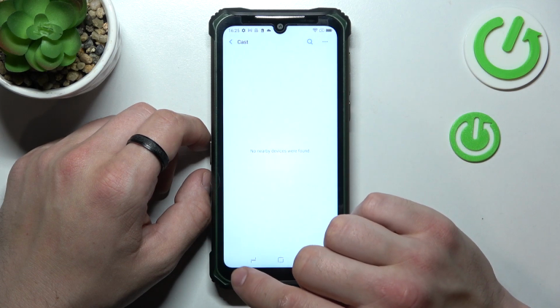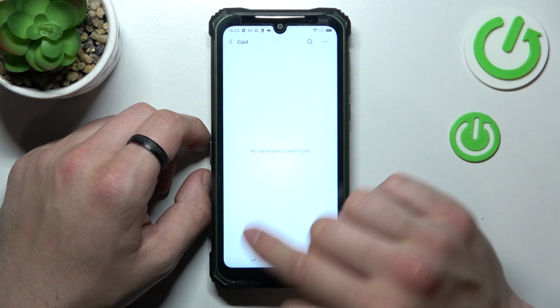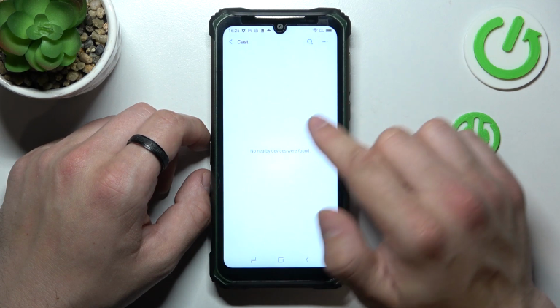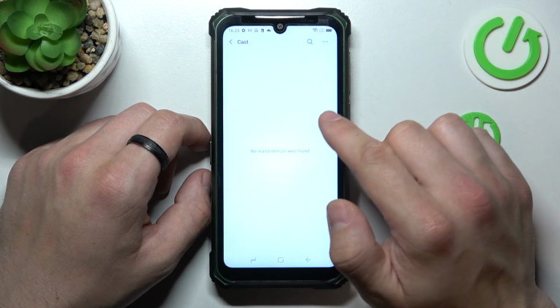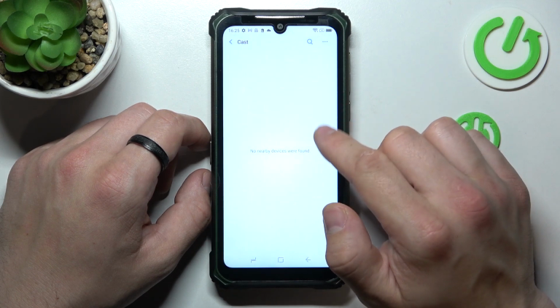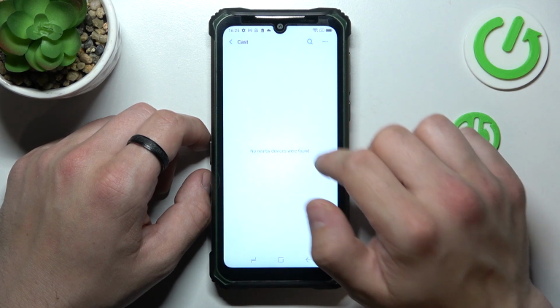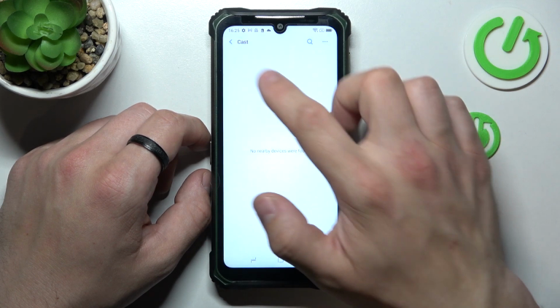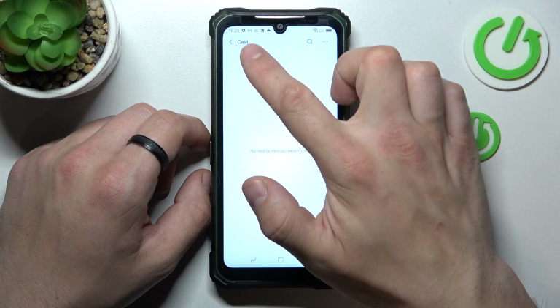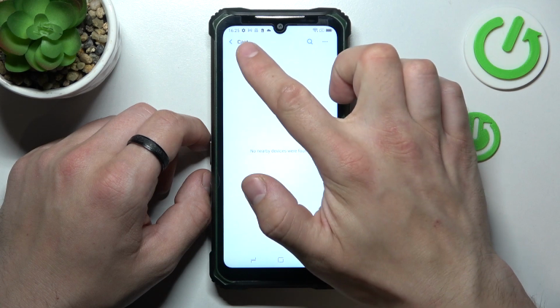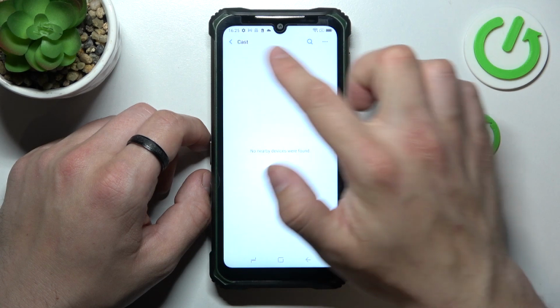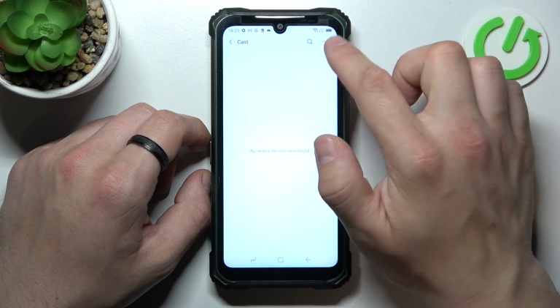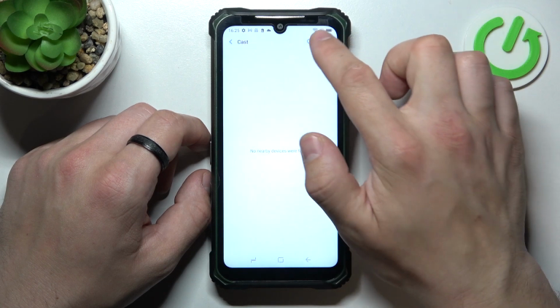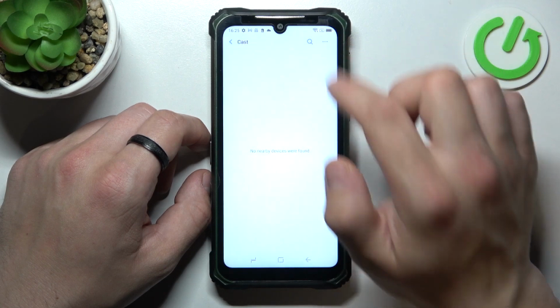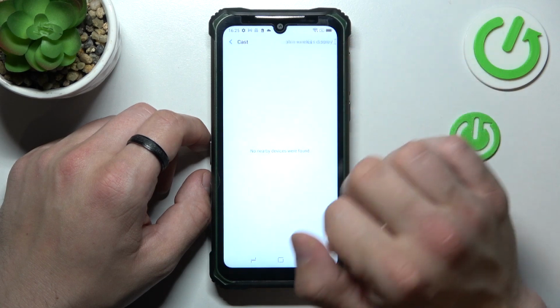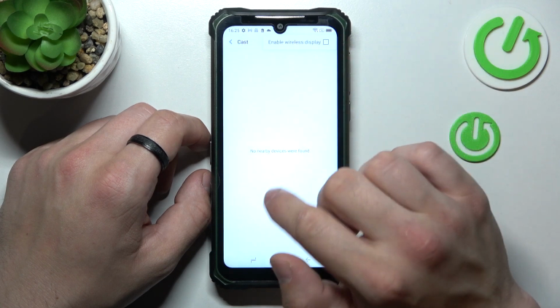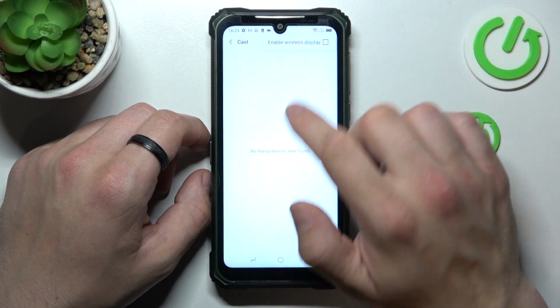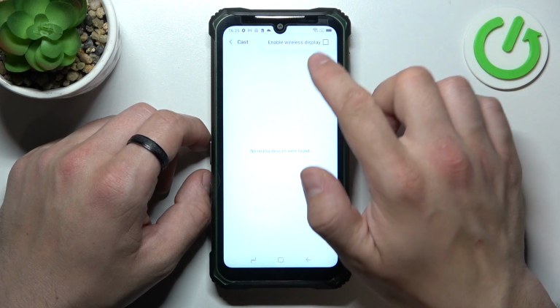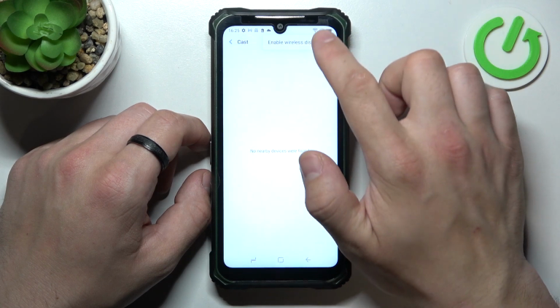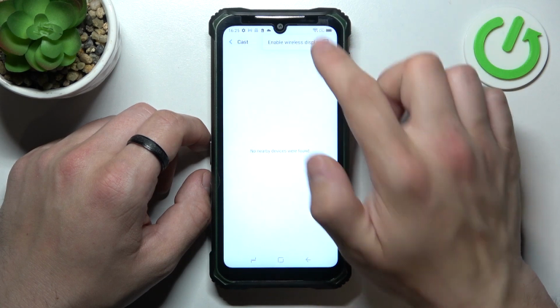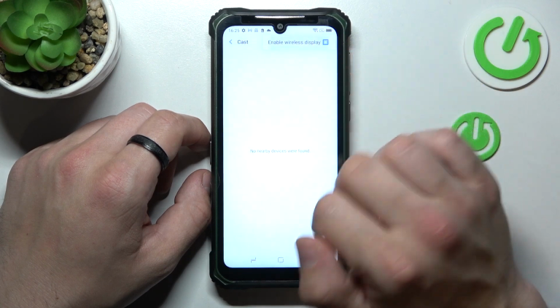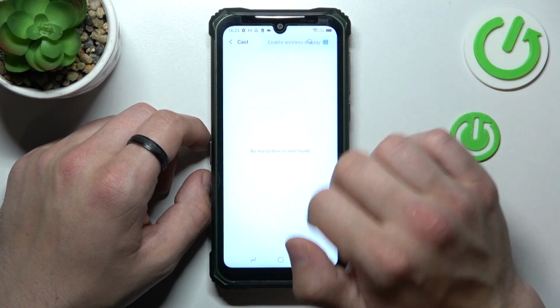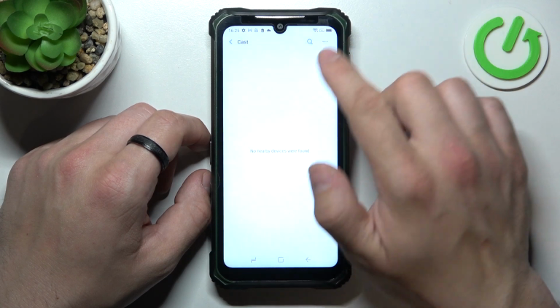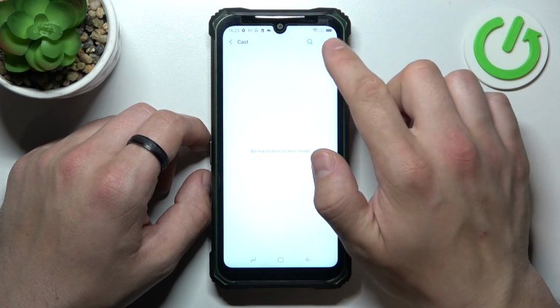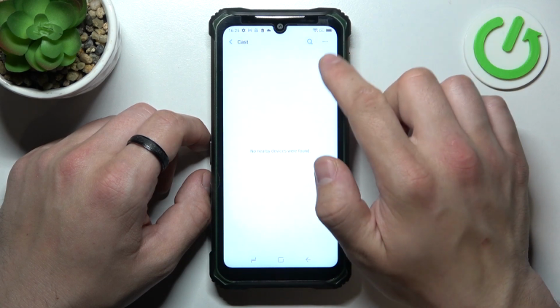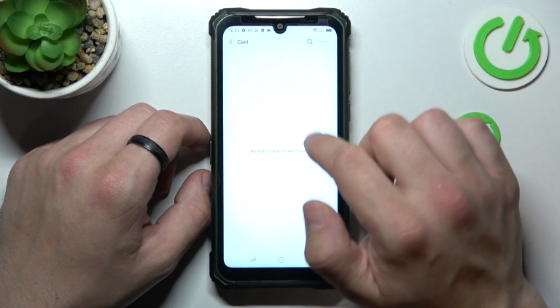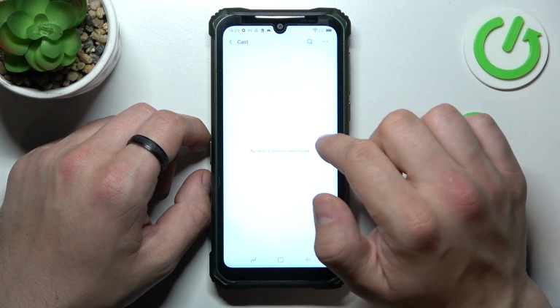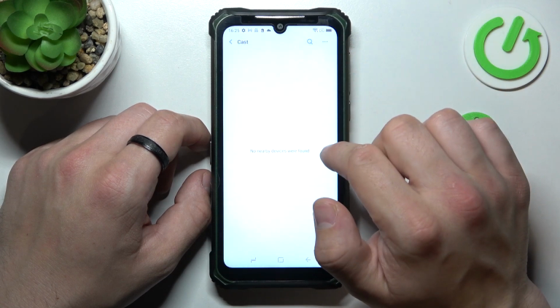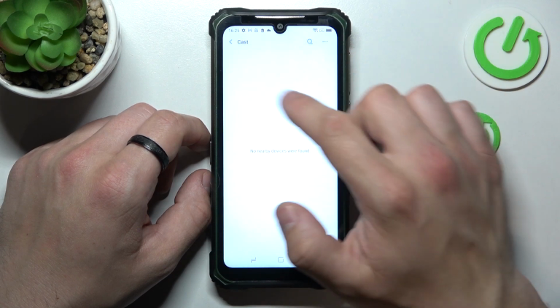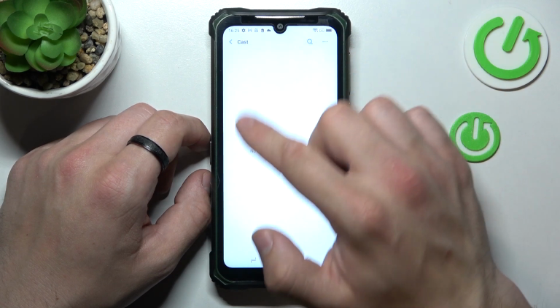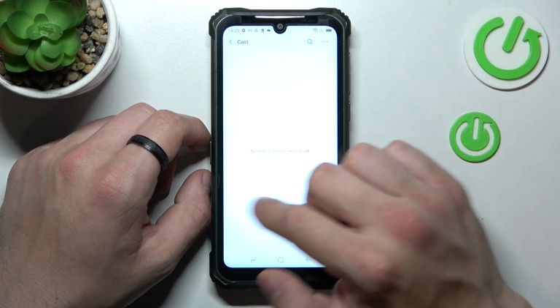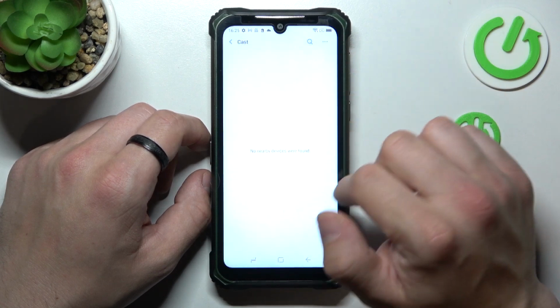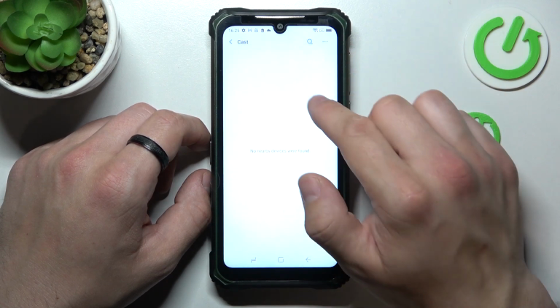As you can see, cast function is available on this phone.